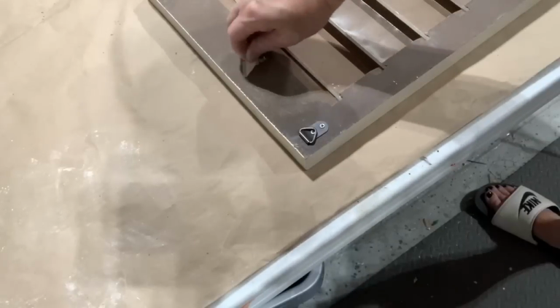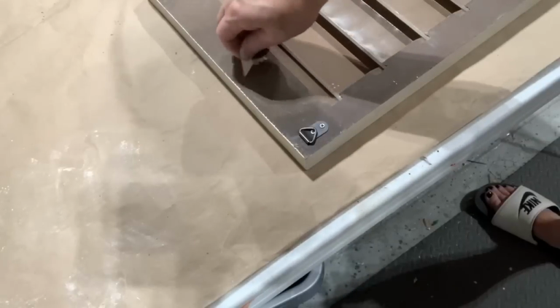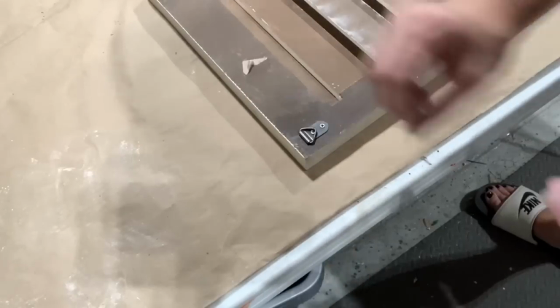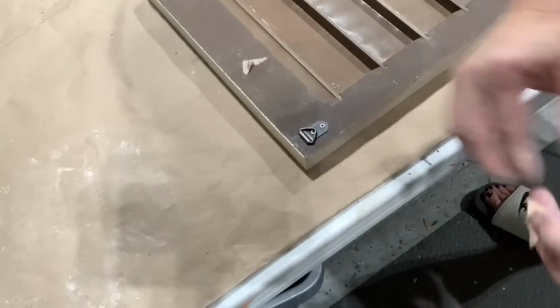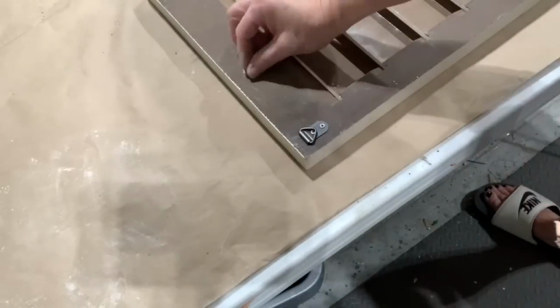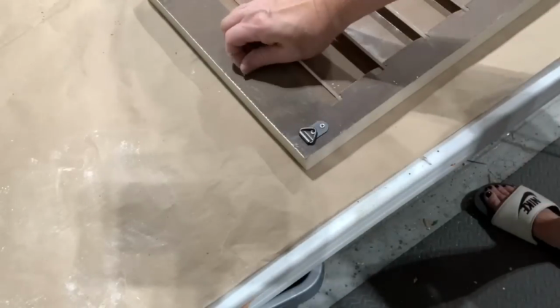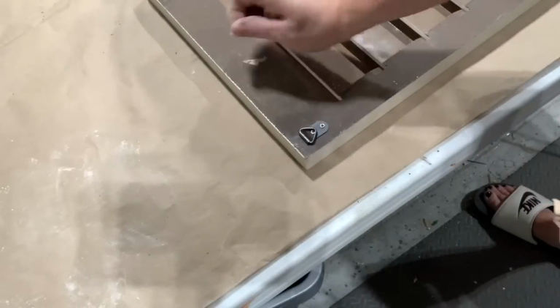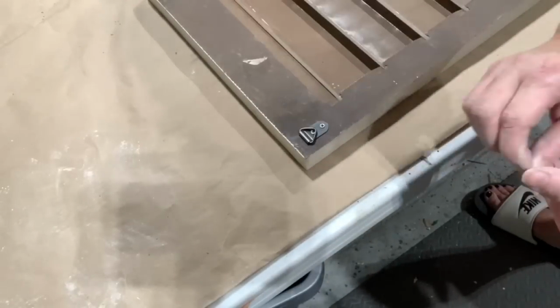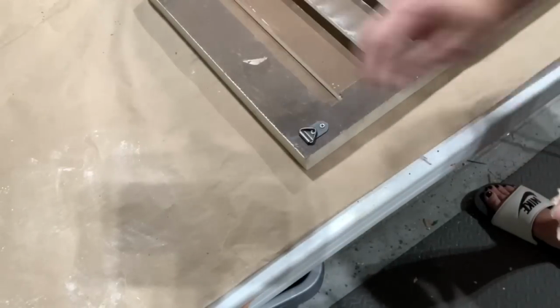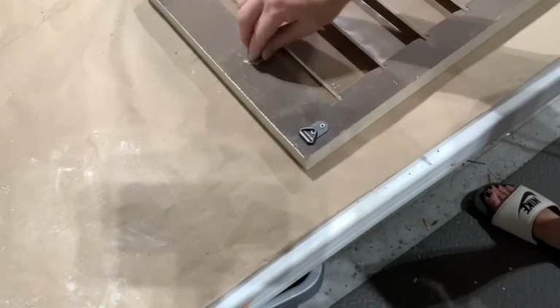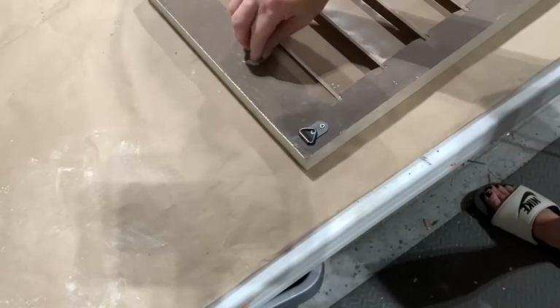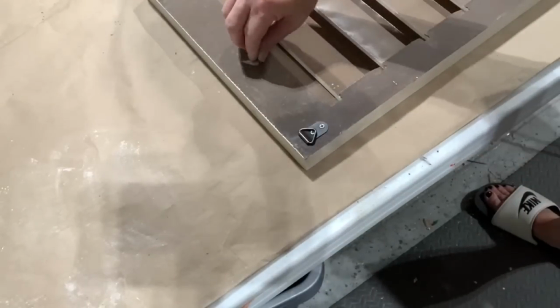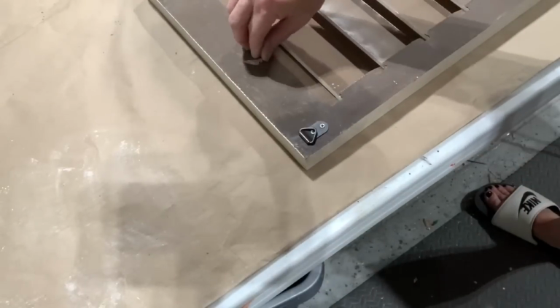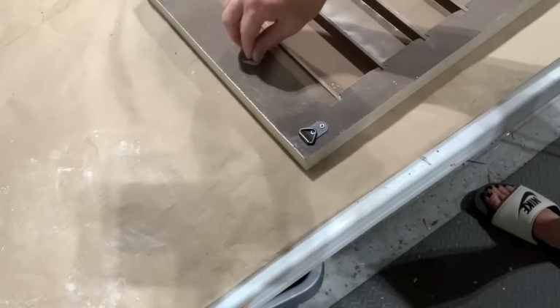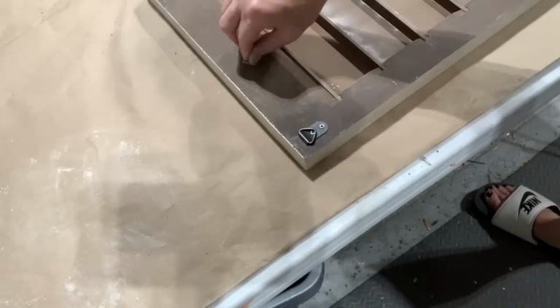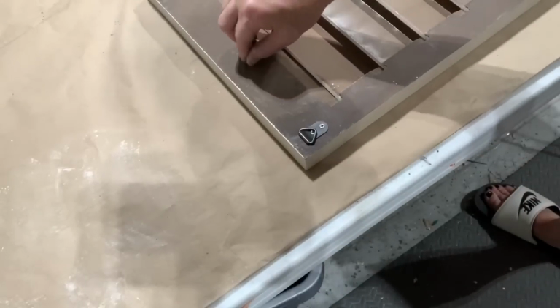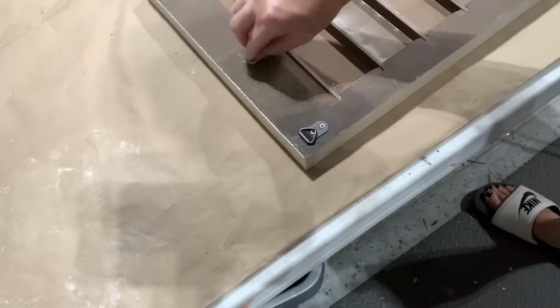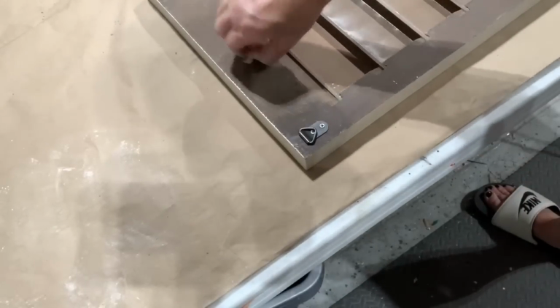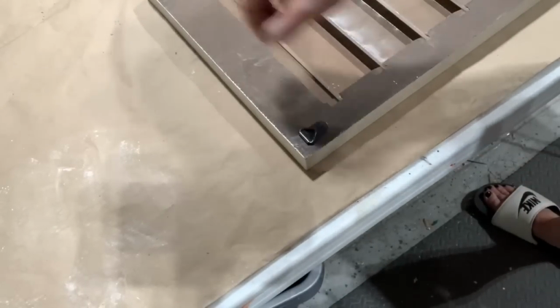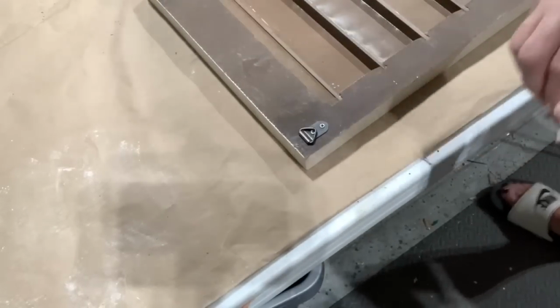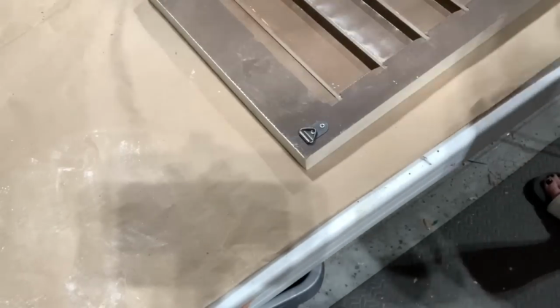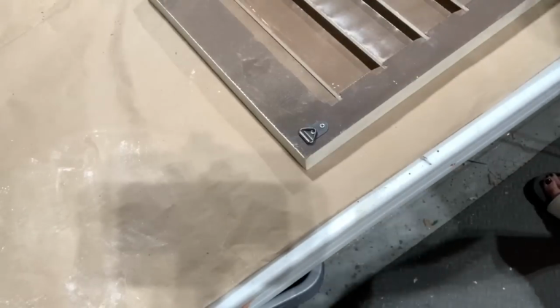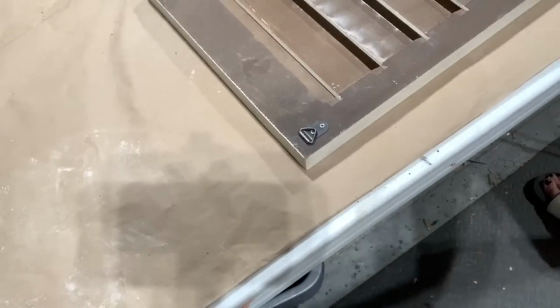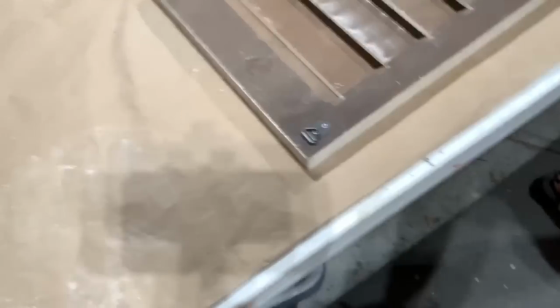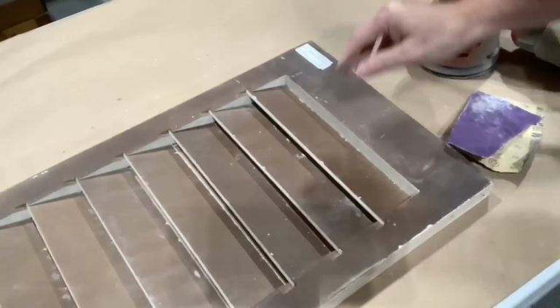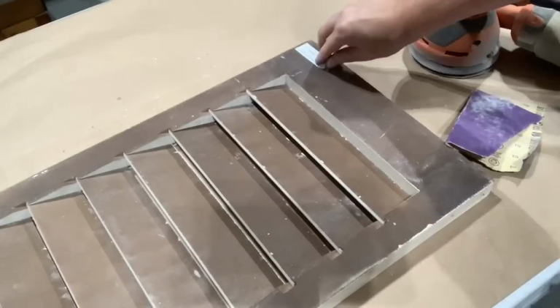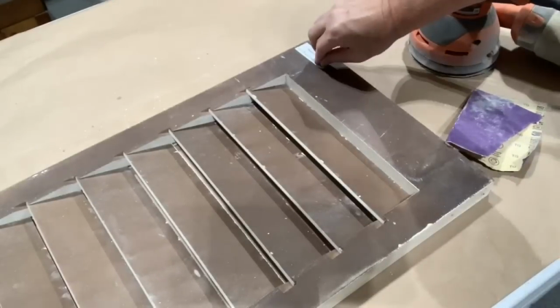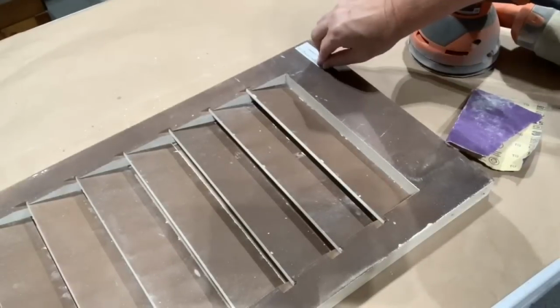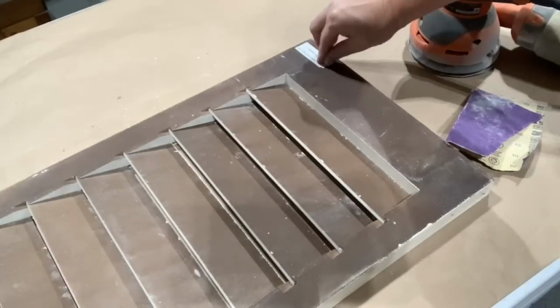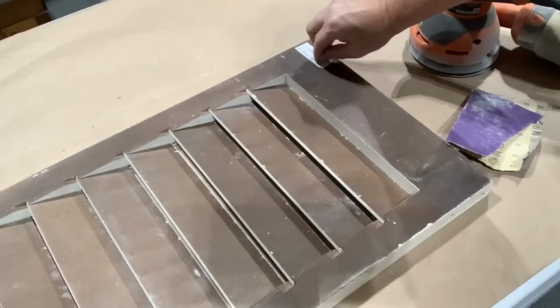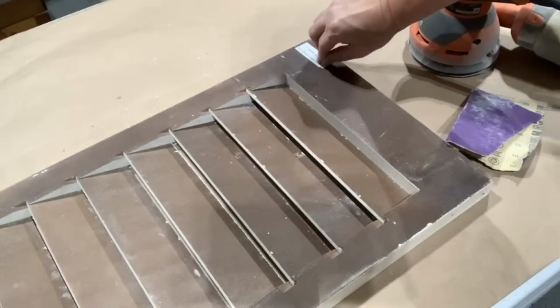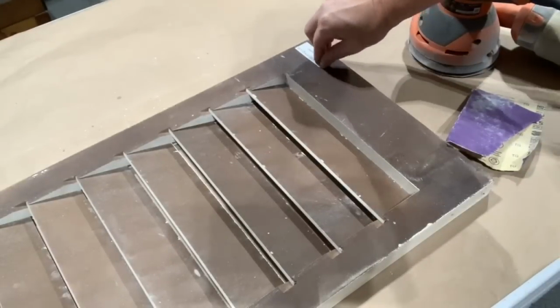Don't forget to flip that piece over and look for any tags that need to be taken off.